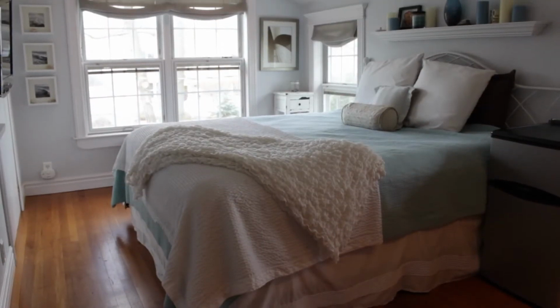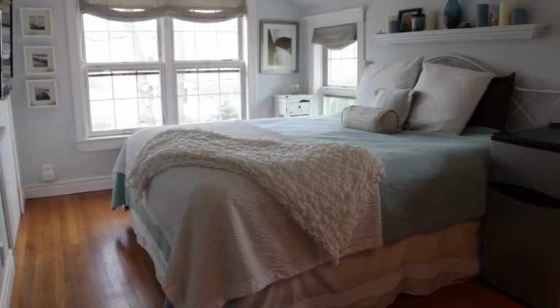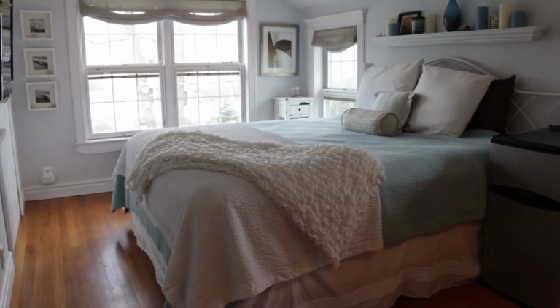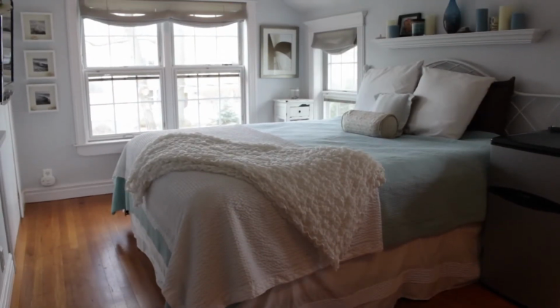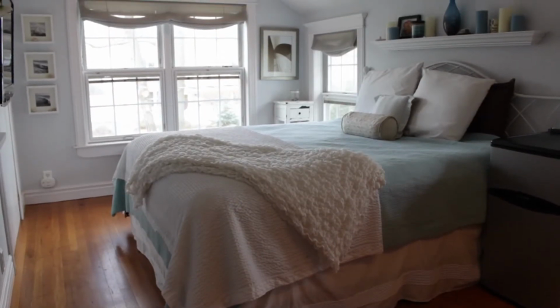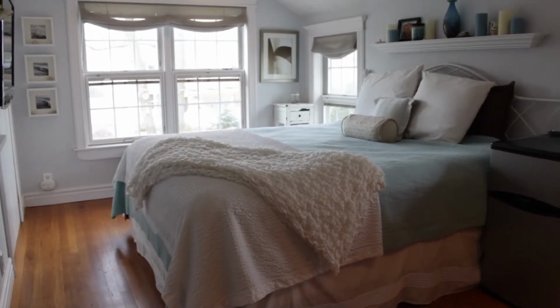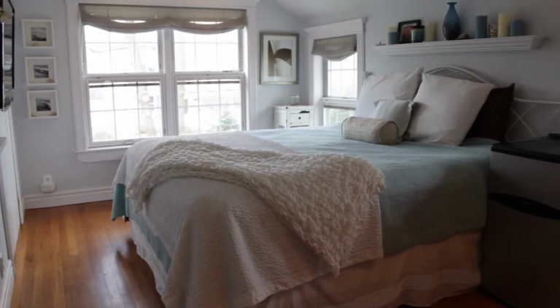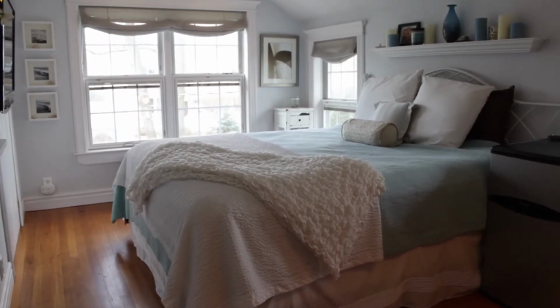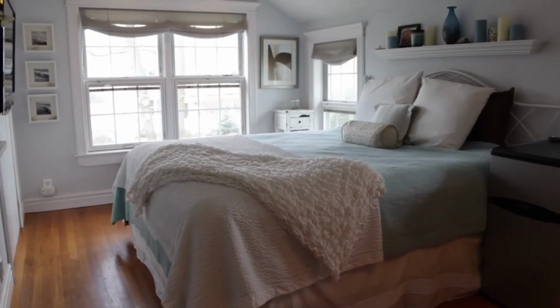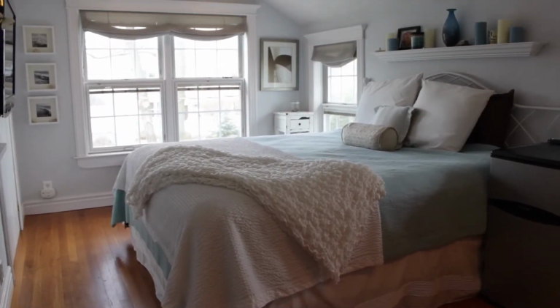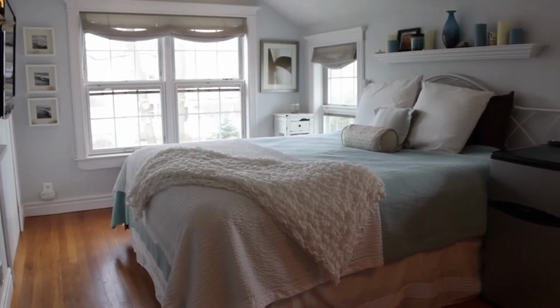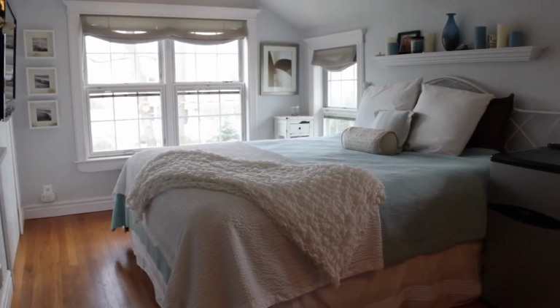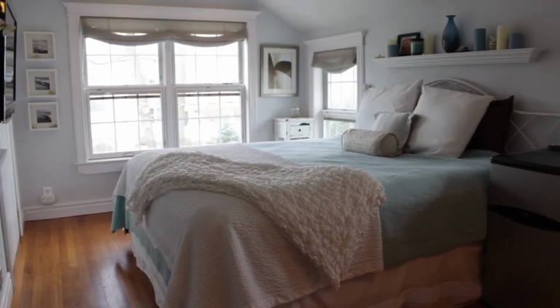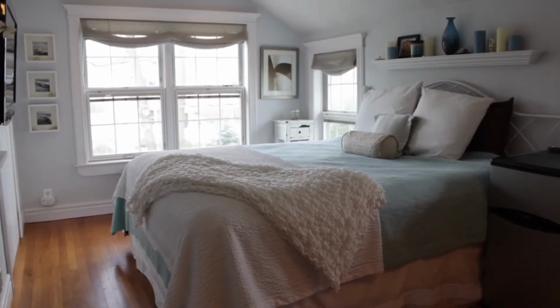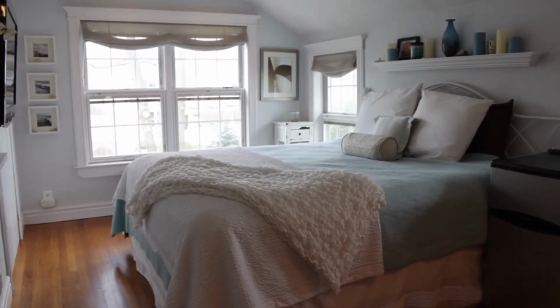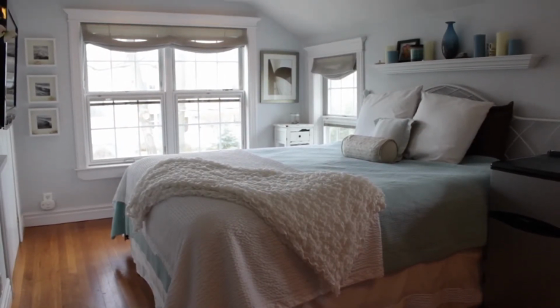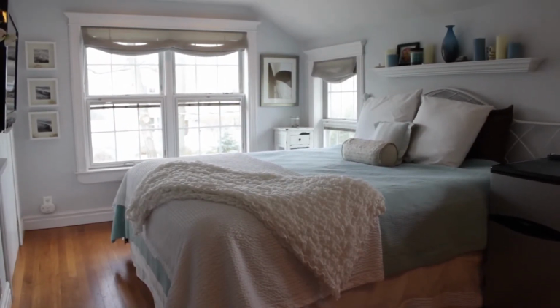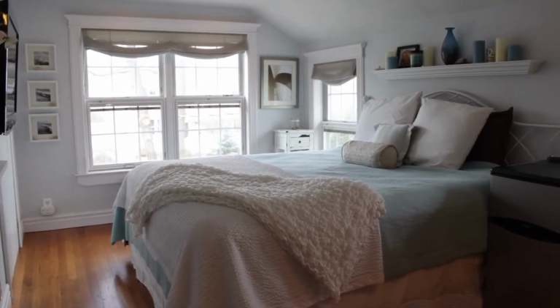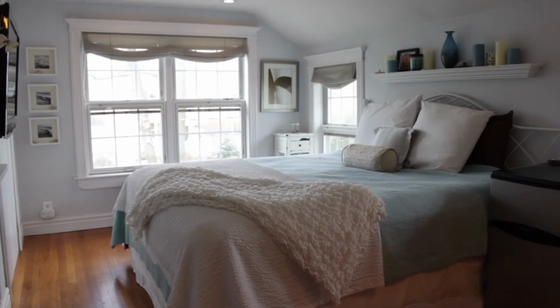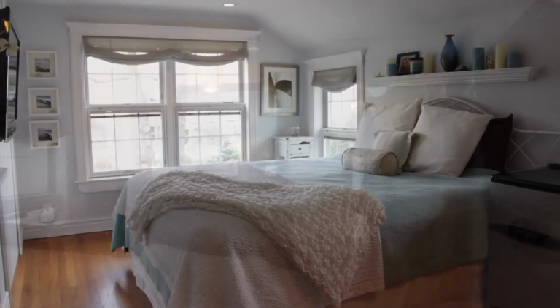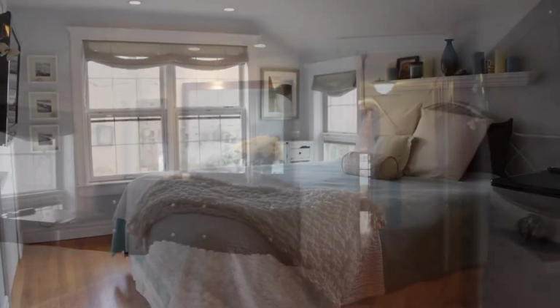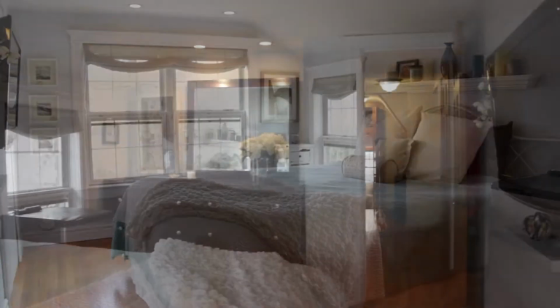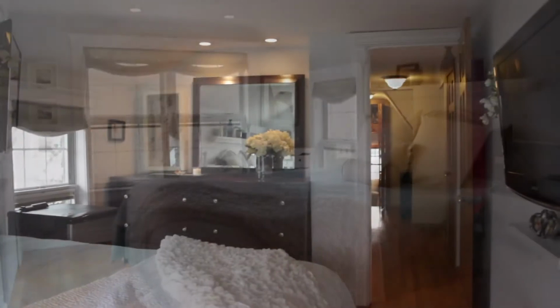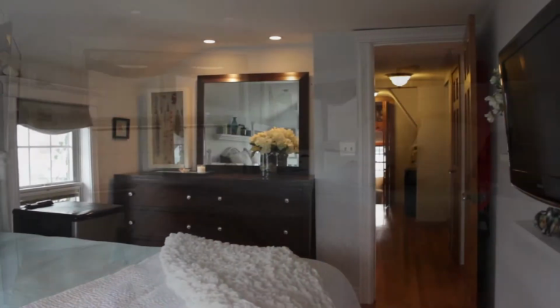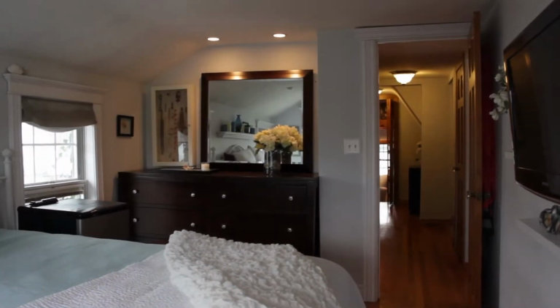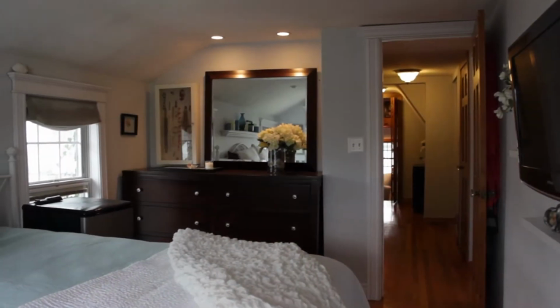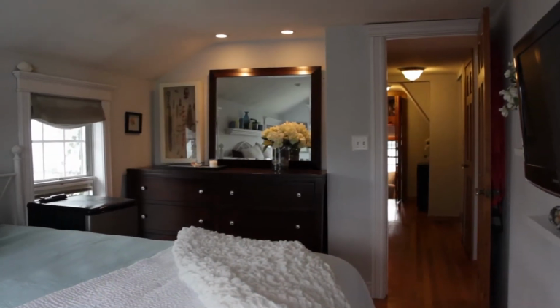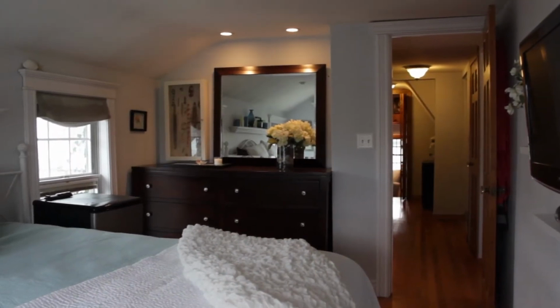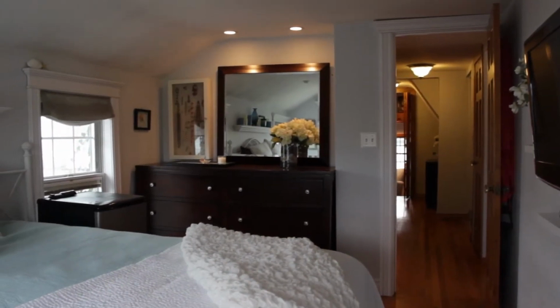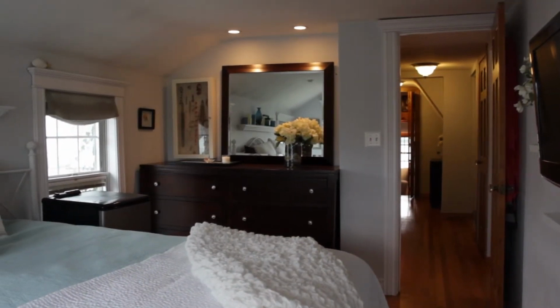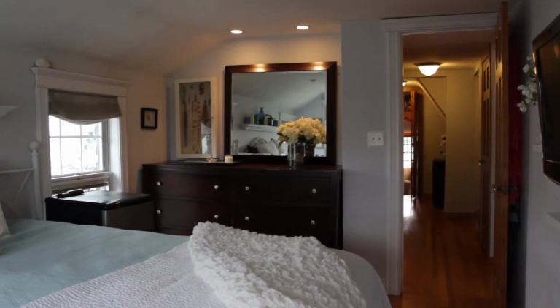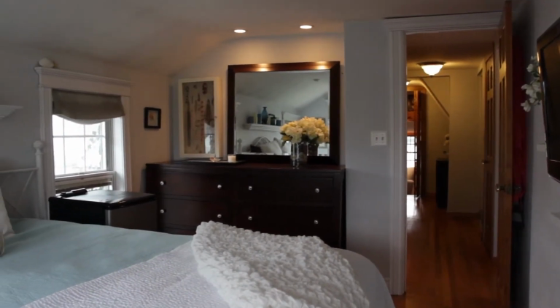There's a nice master bedroom with plenty of windows that are replacement windows. They're surrounded by moldings, and there's recessed lighting.